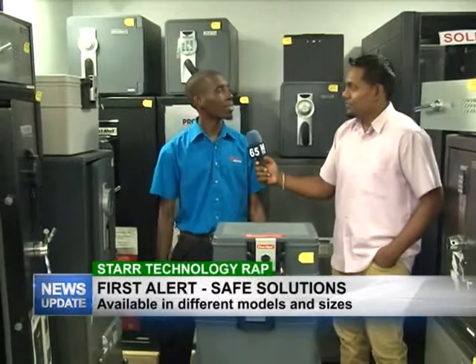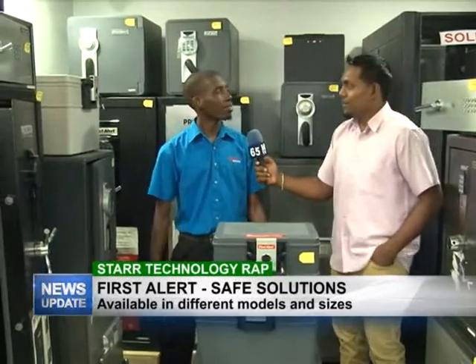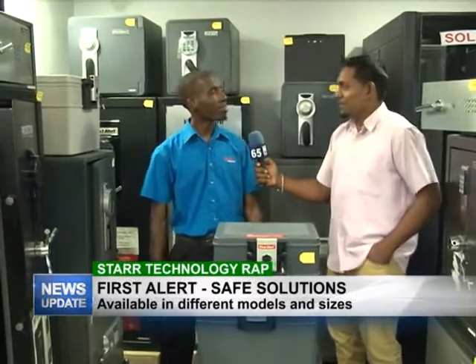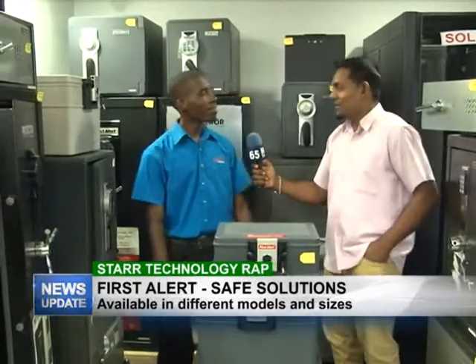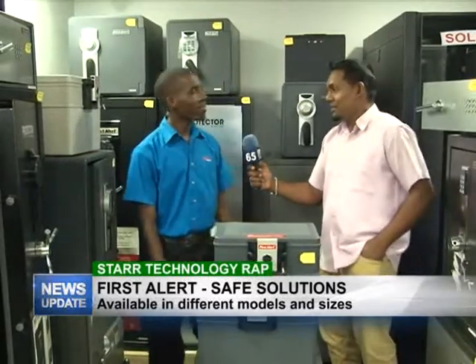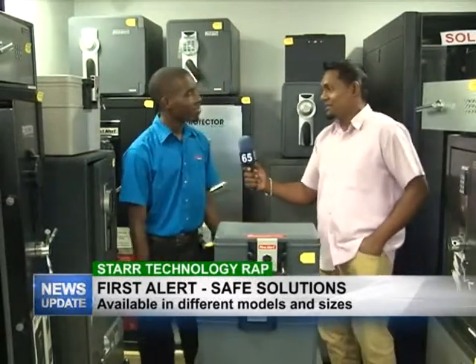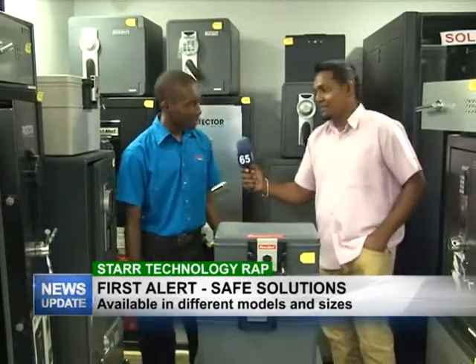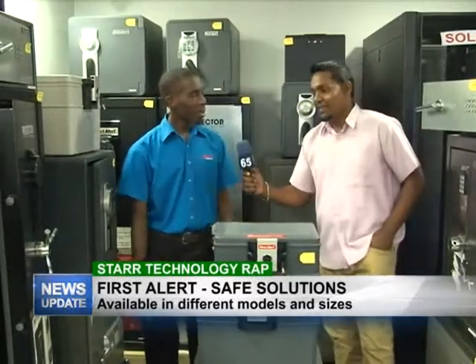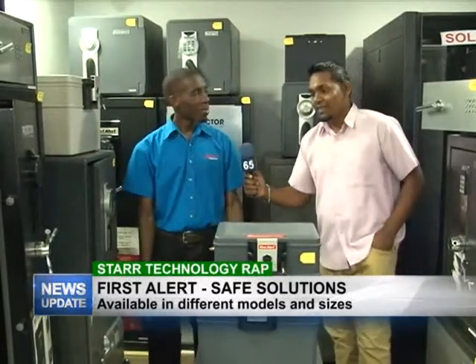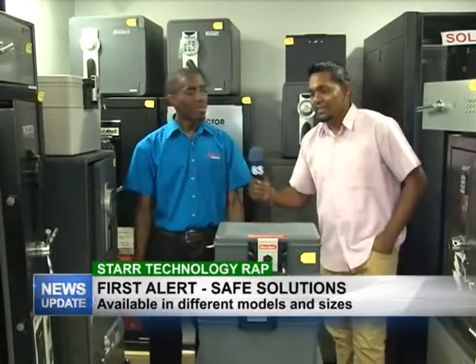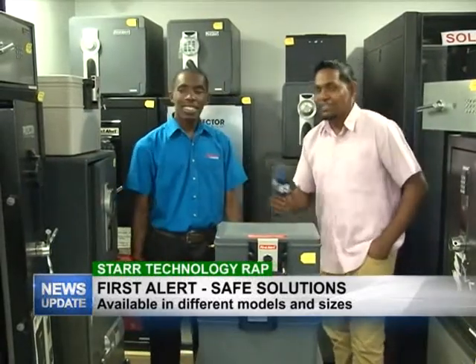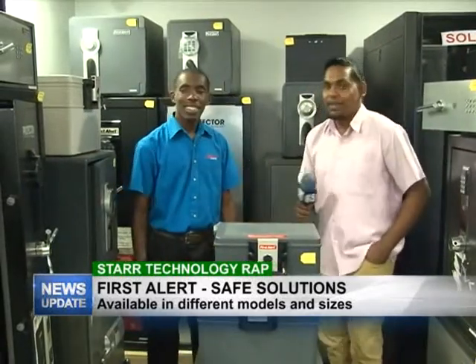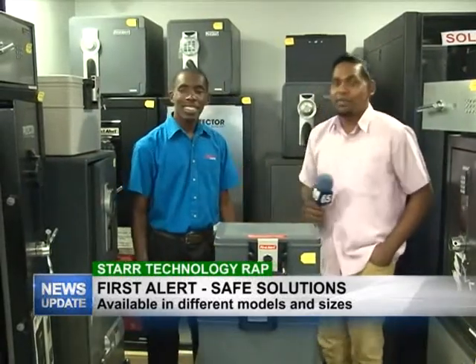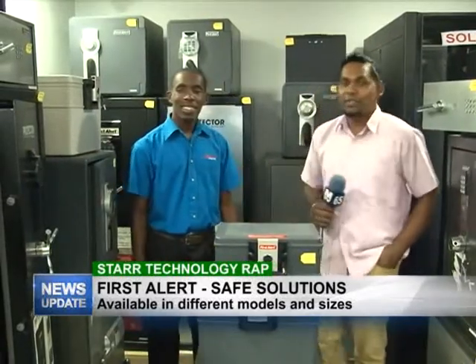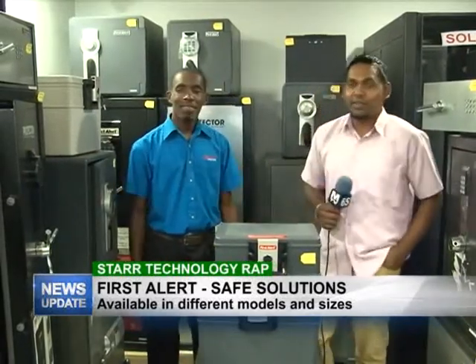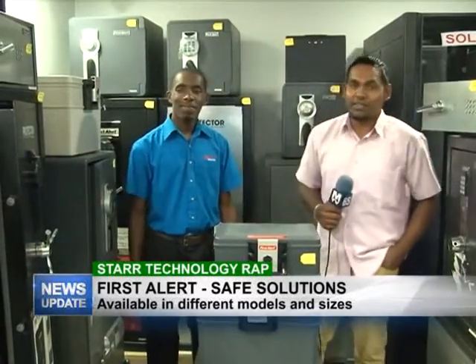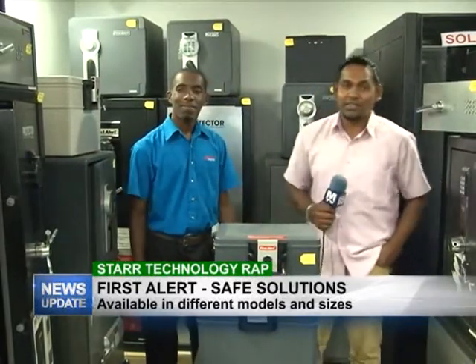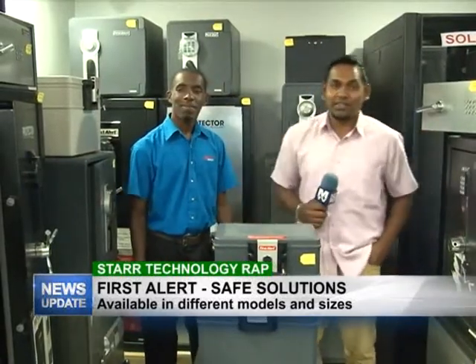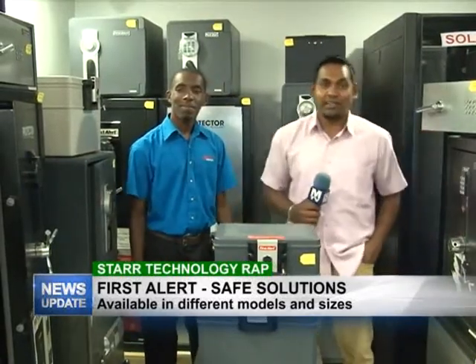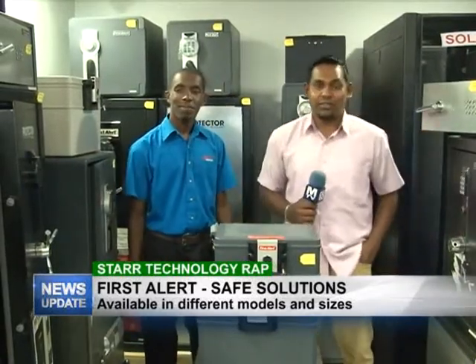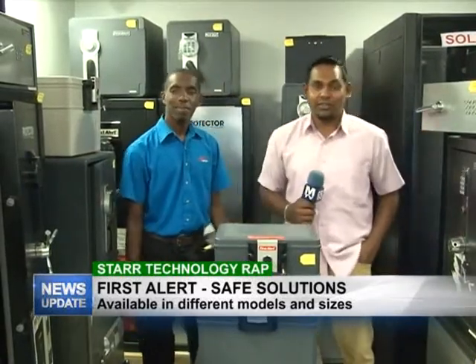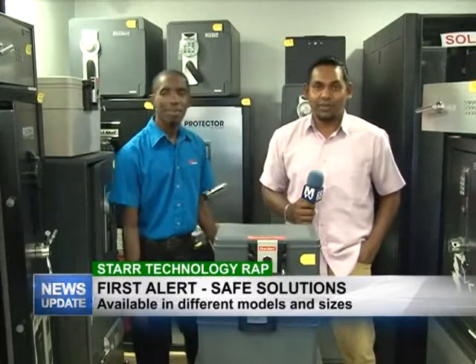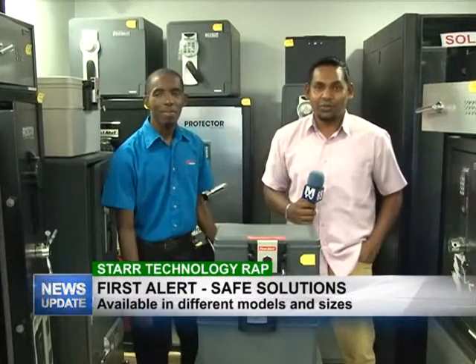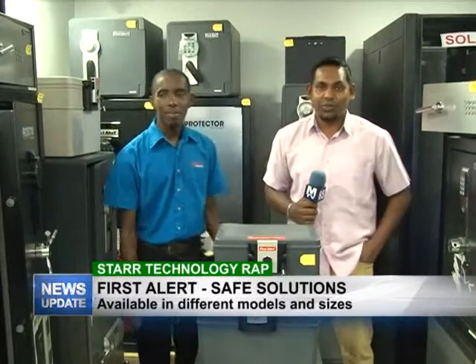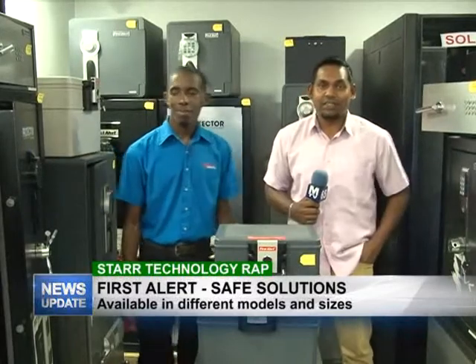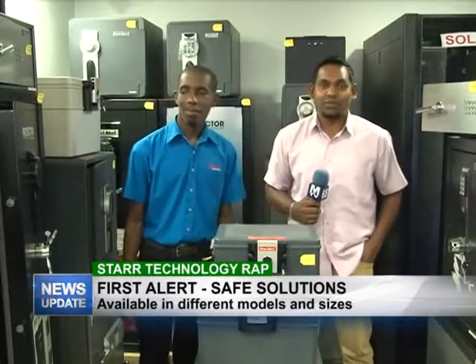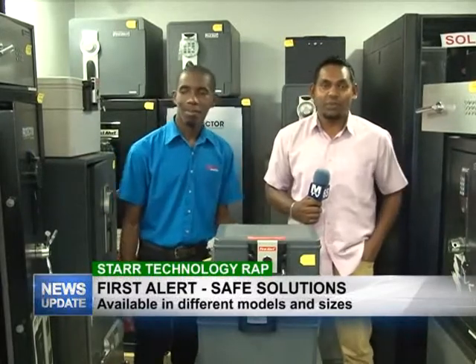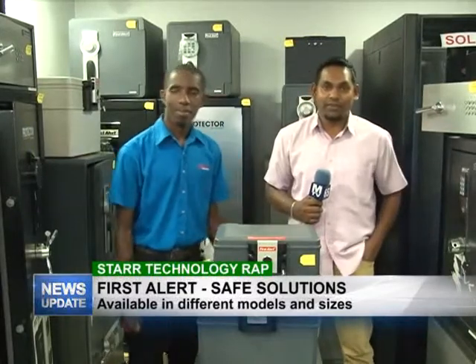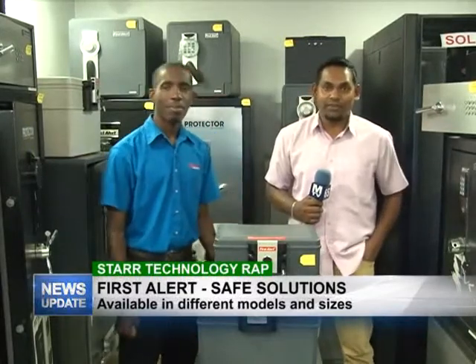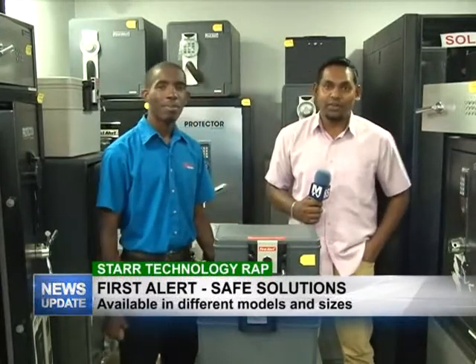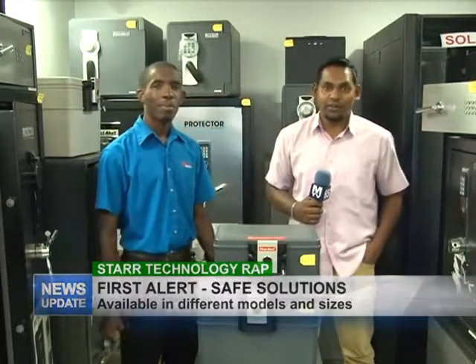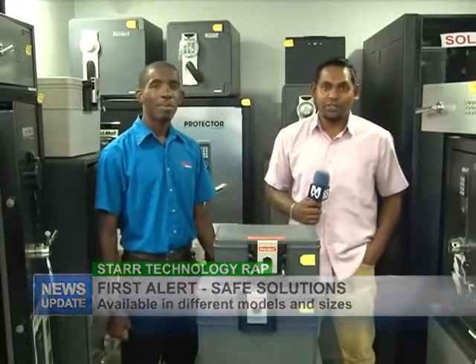Thank you, Yannick. And that's all we have for you on this weekly edition of Star Technology Wrap. Do join us next week Wednesday for another edition.